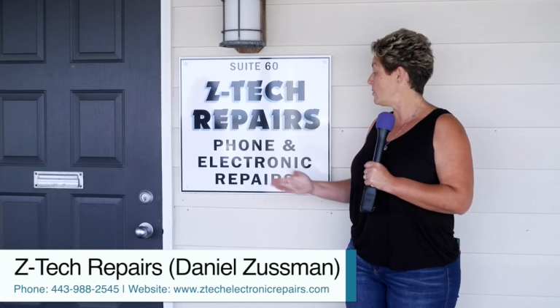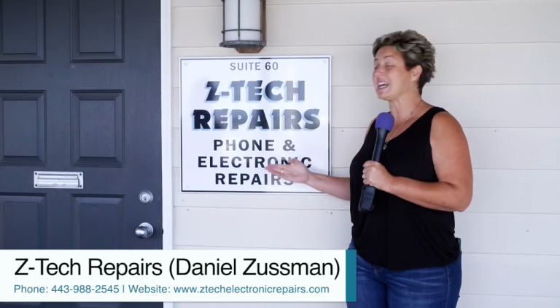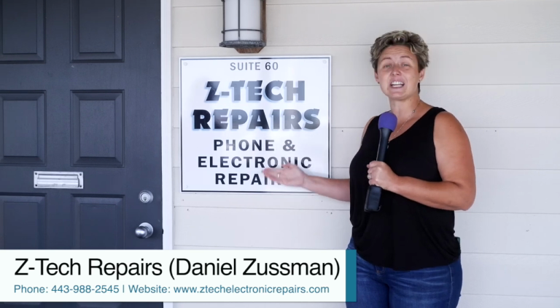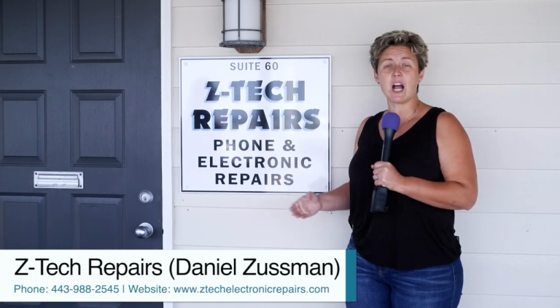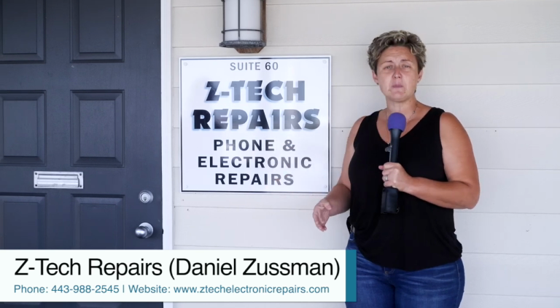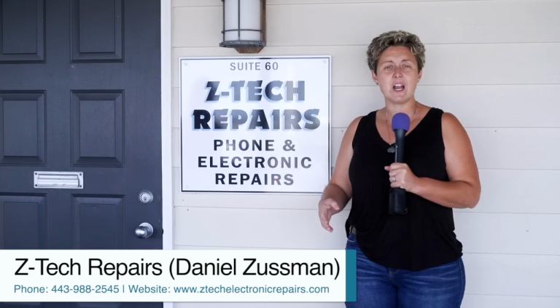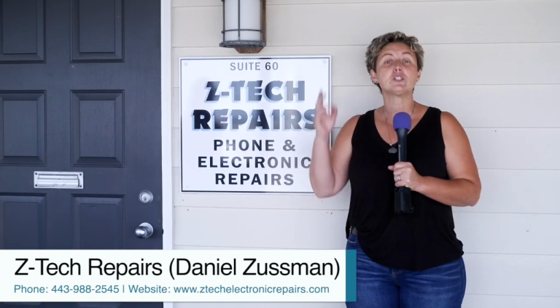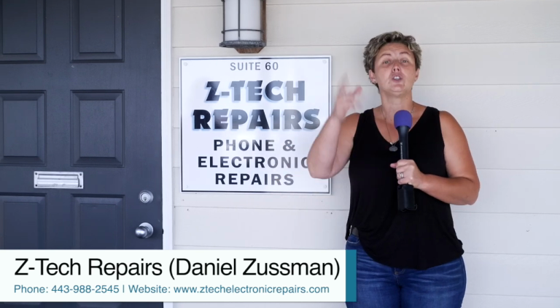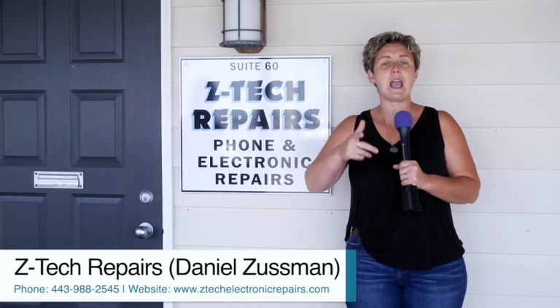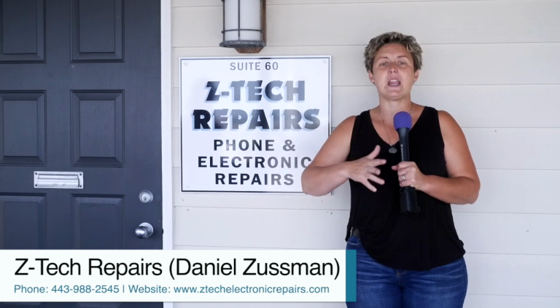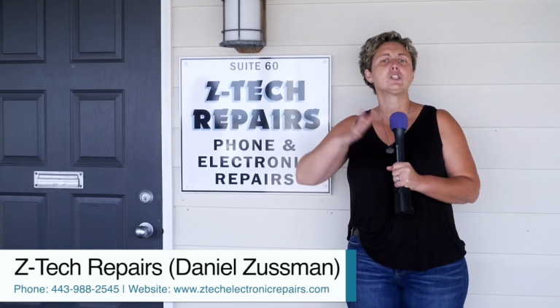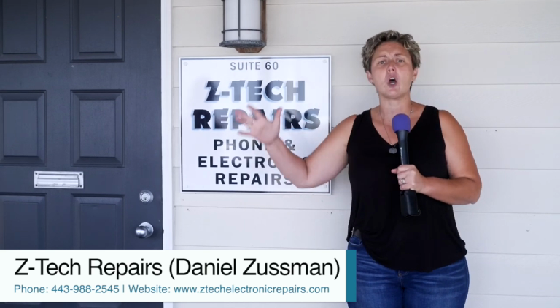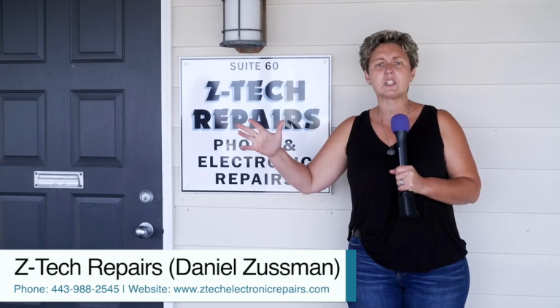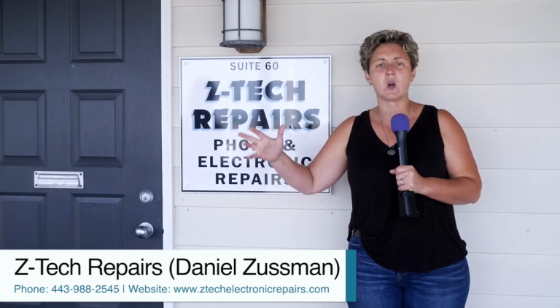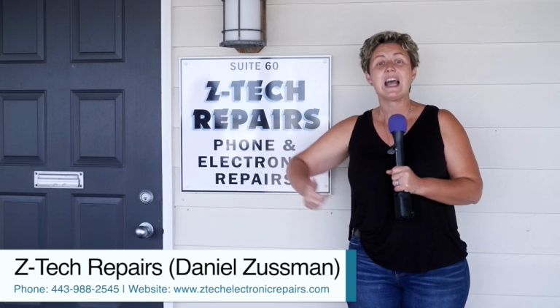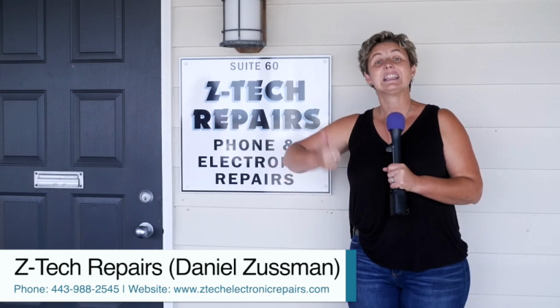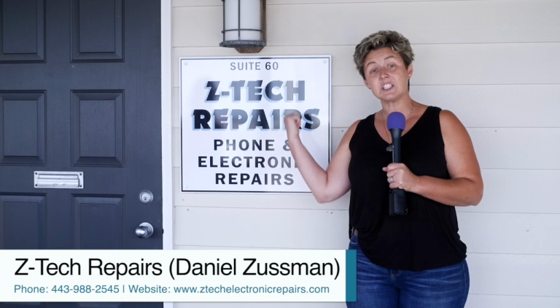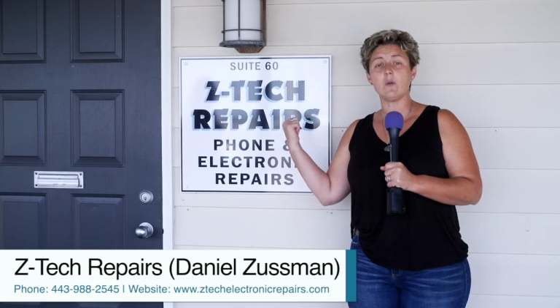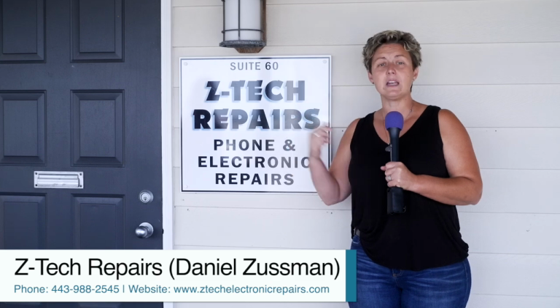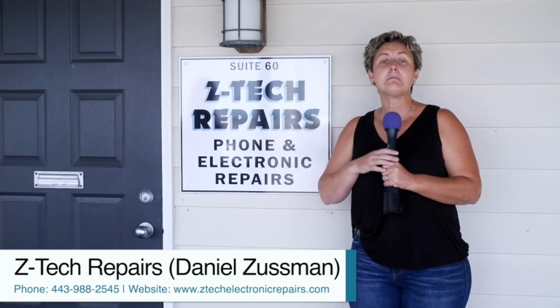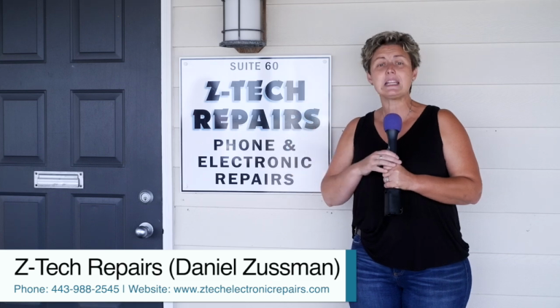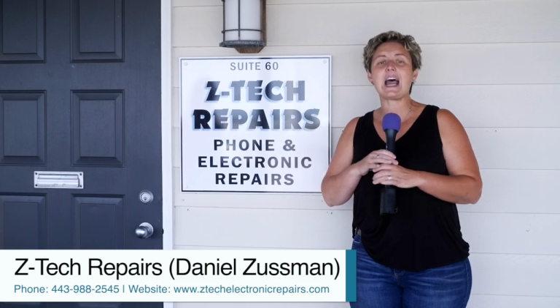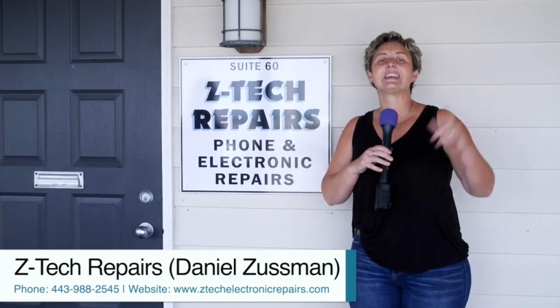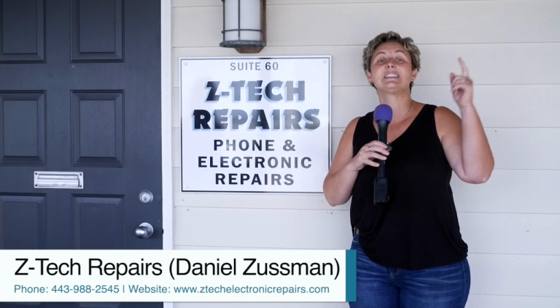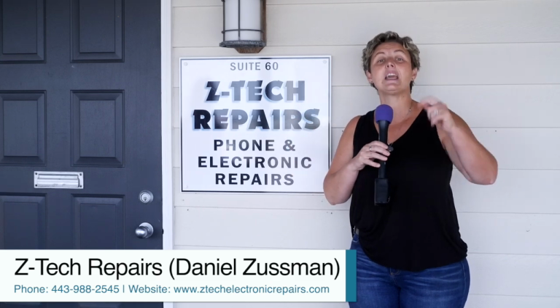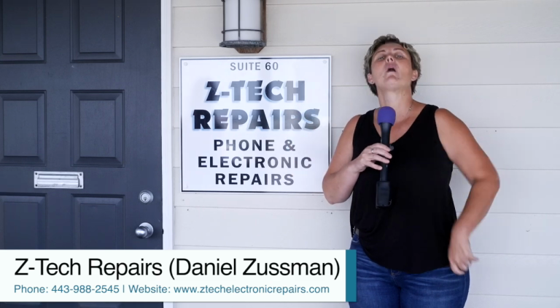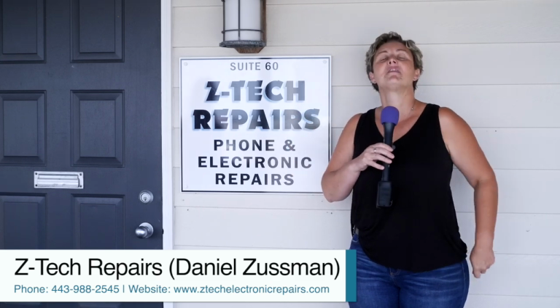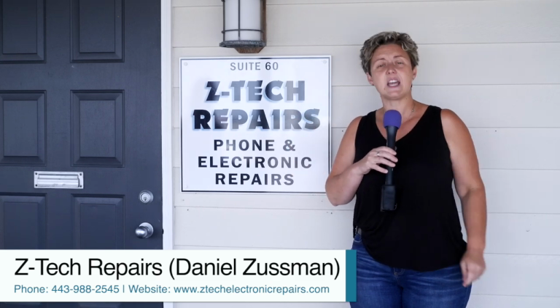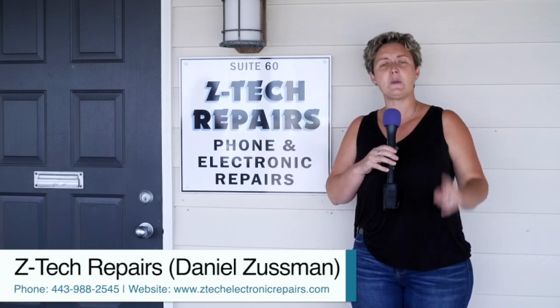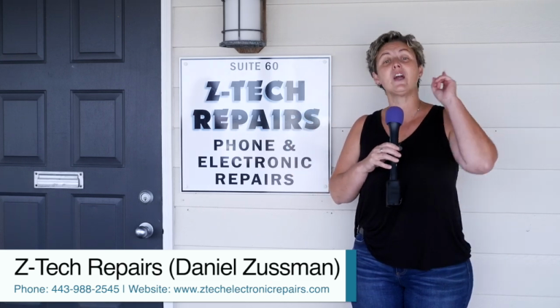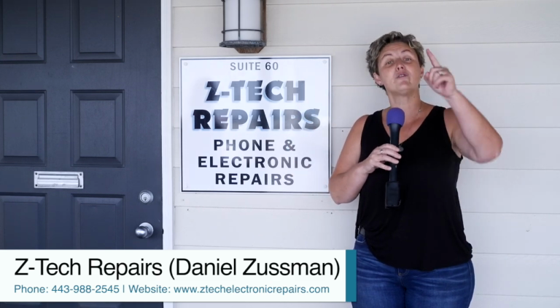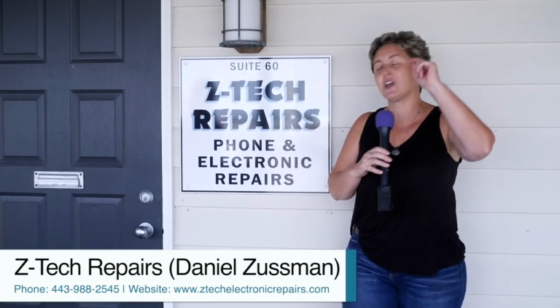Phones, electronic repairs — you name it, and so much more. Let's go in, meet the guys, and see what they can repair for you.